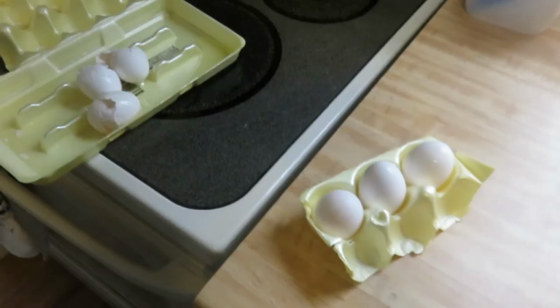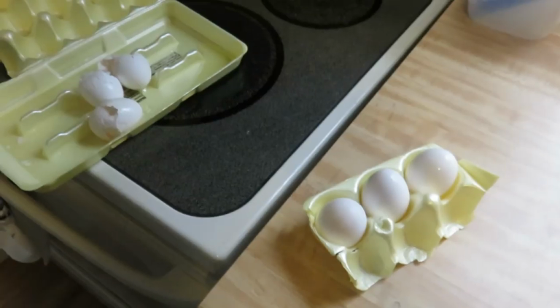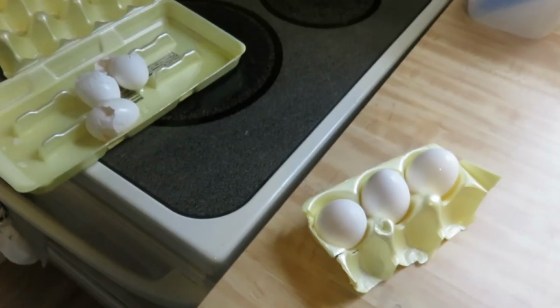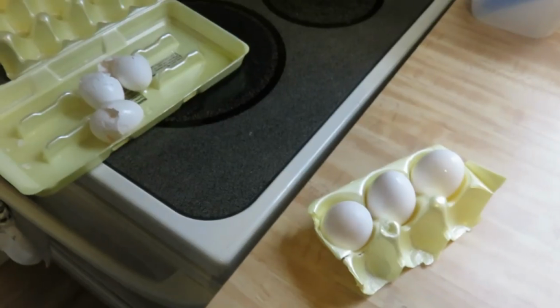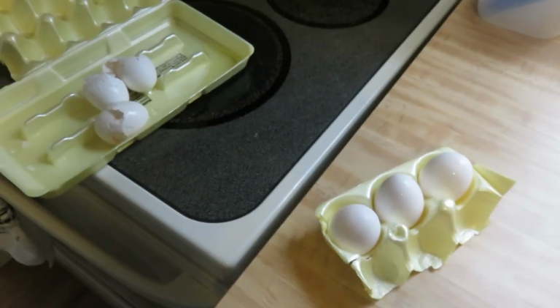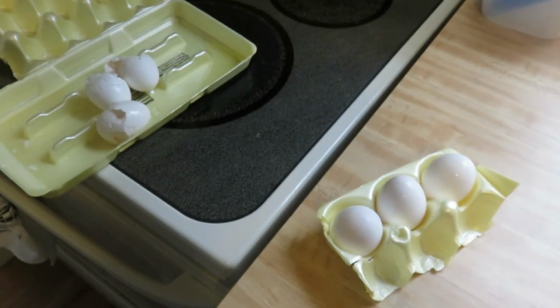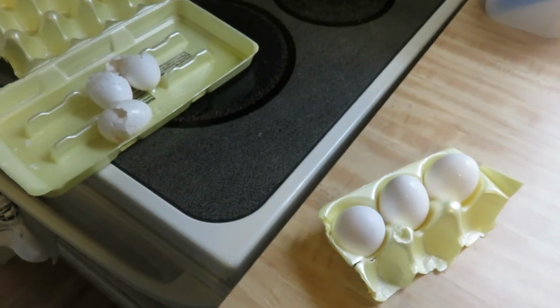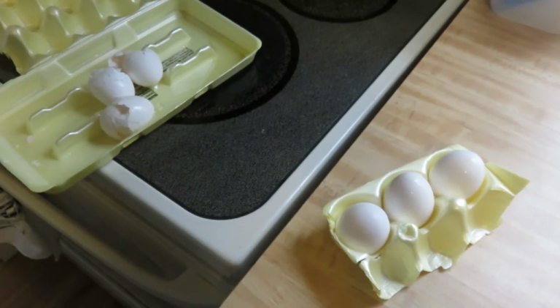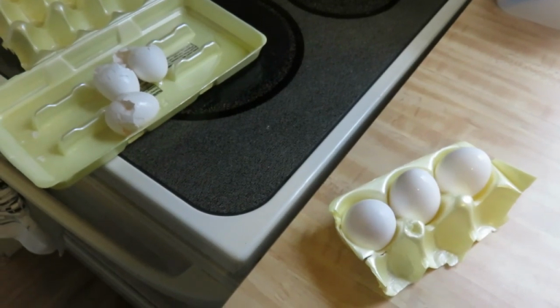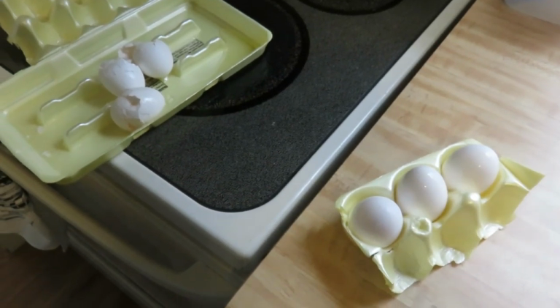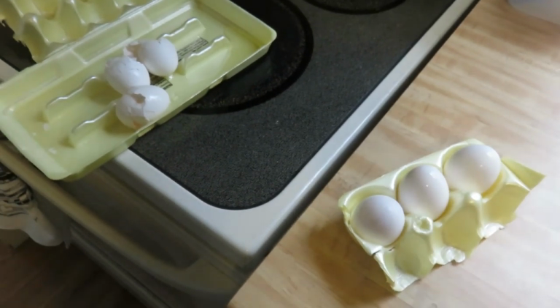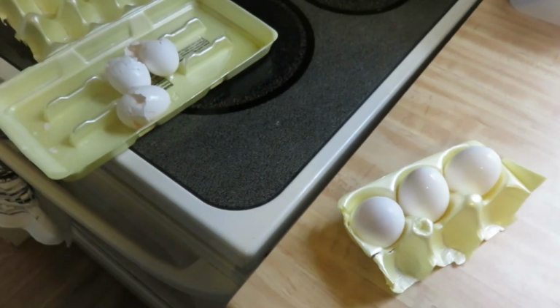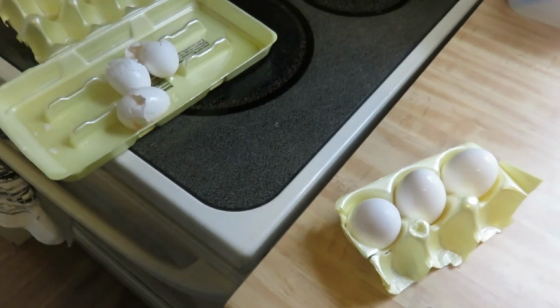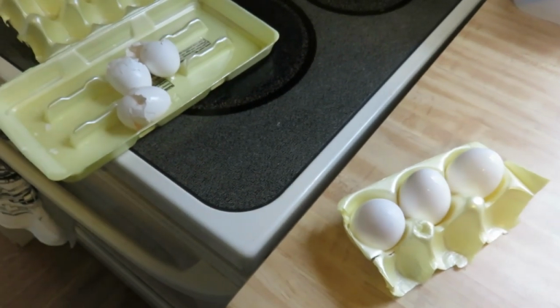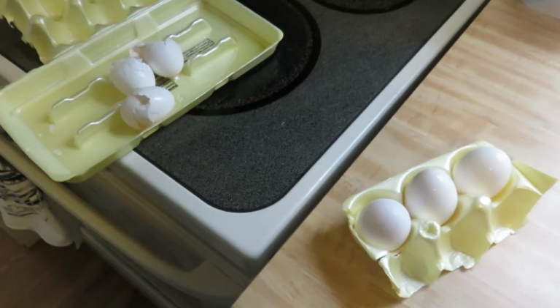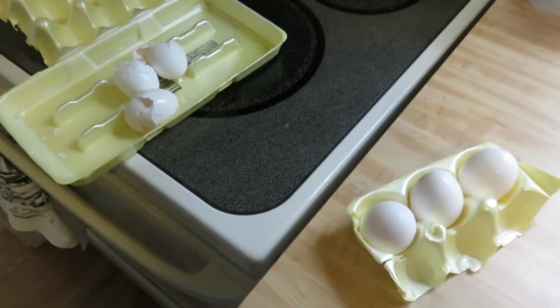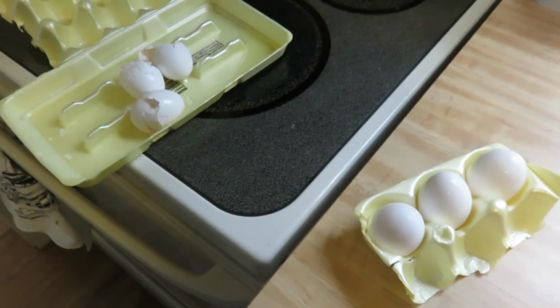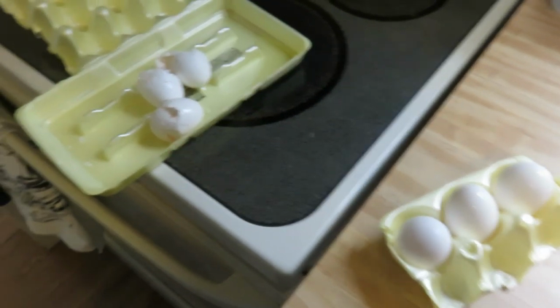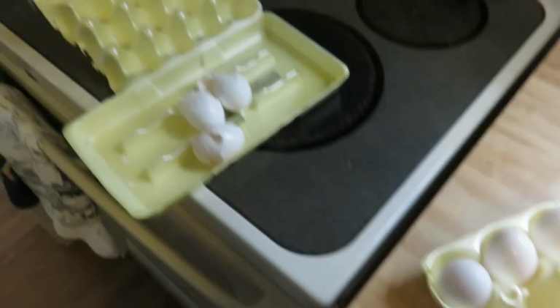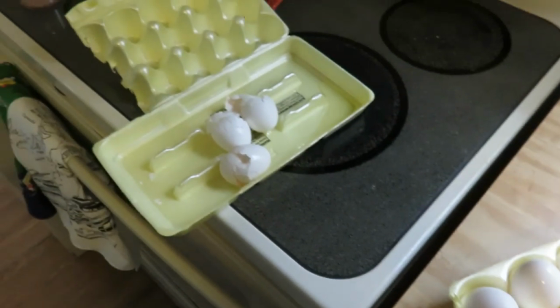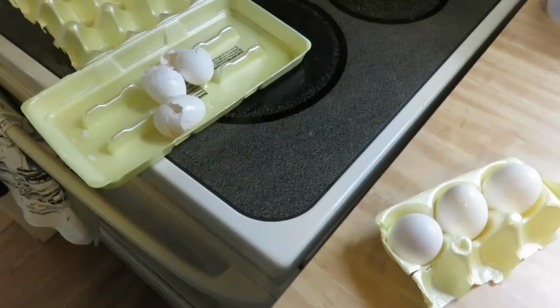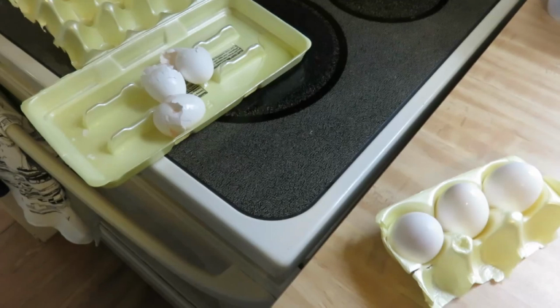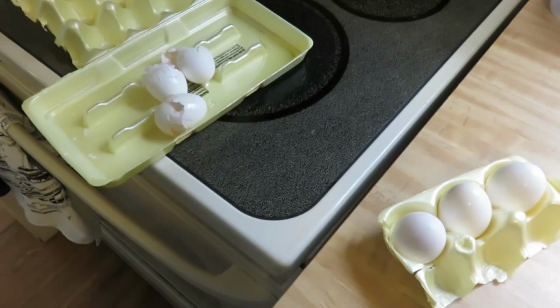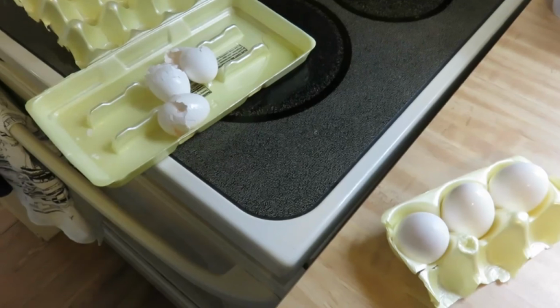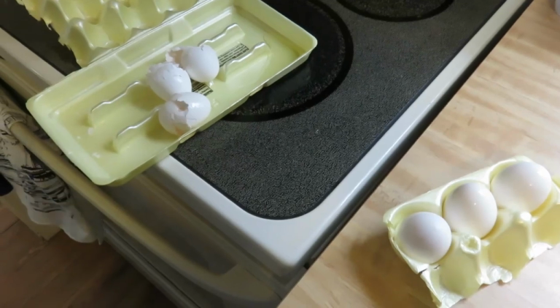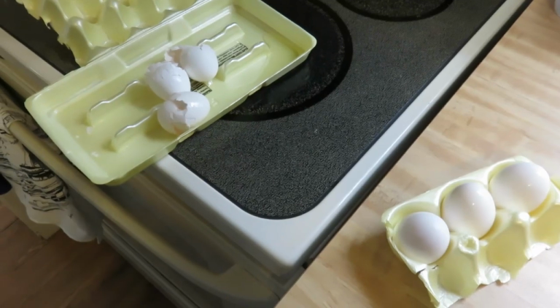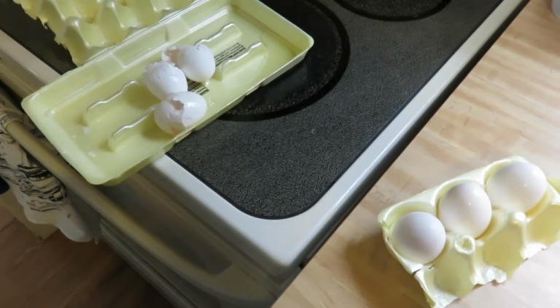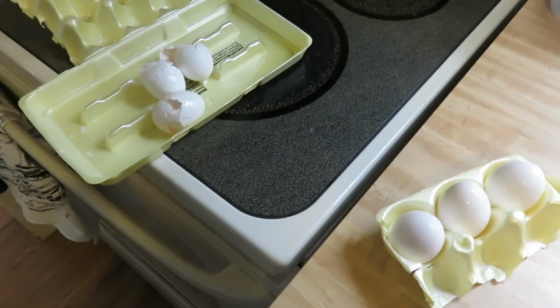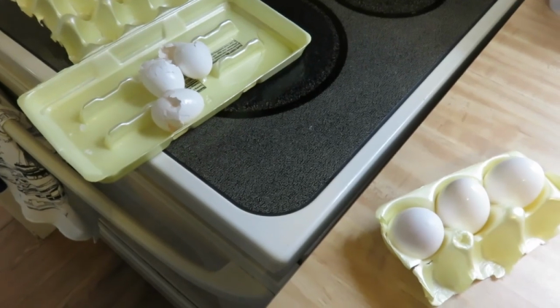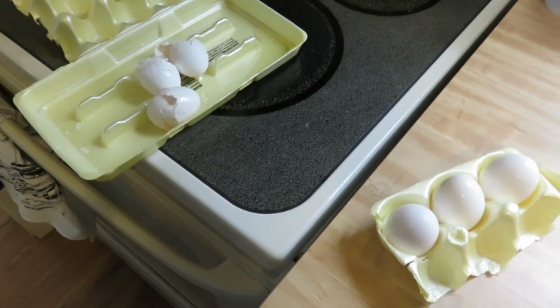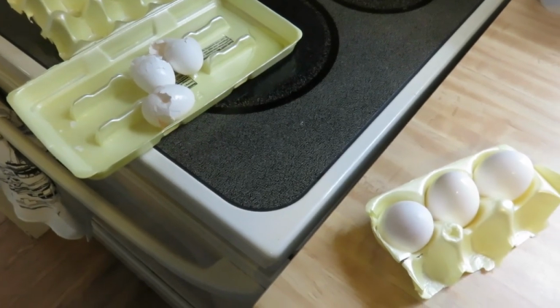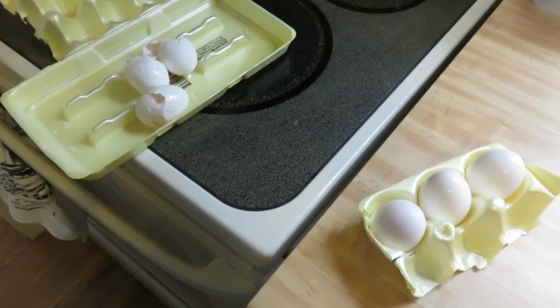So that was my excitement for the morning. Yay for problem solving.